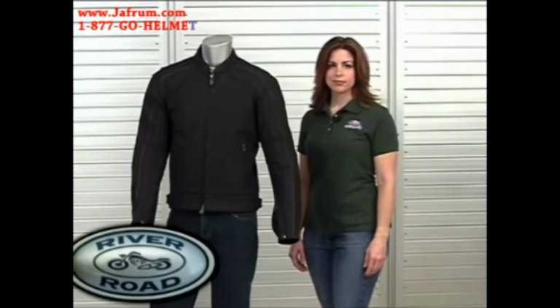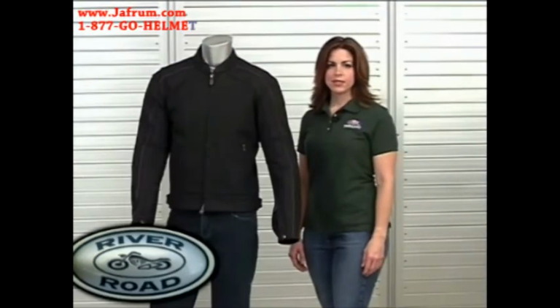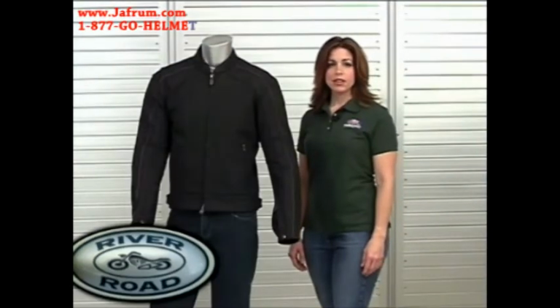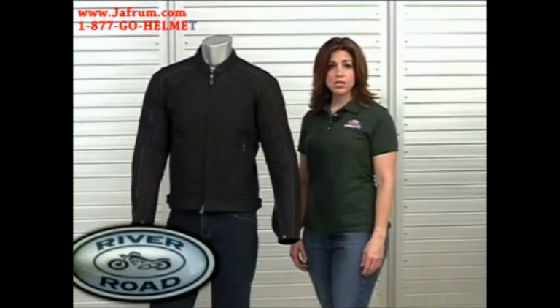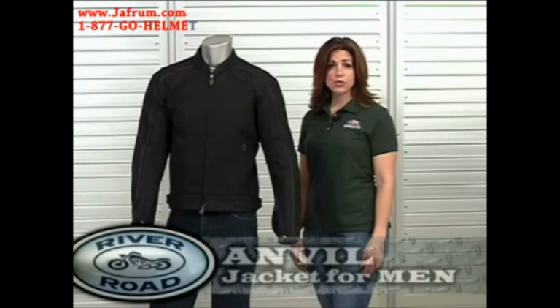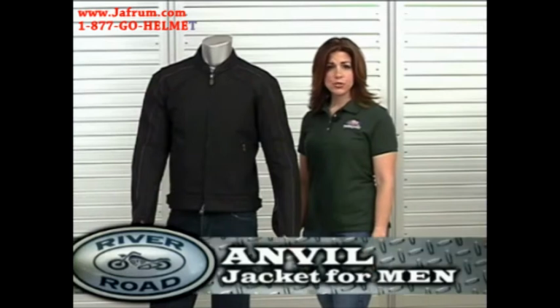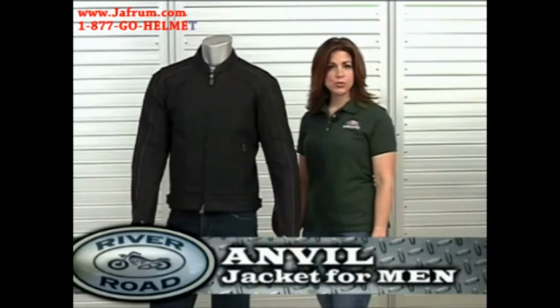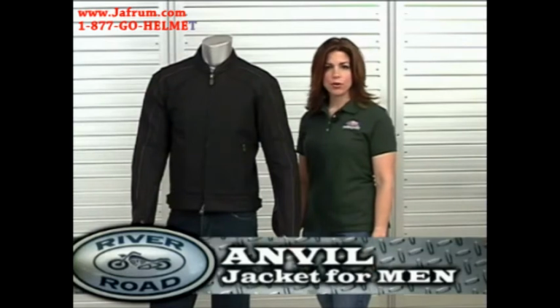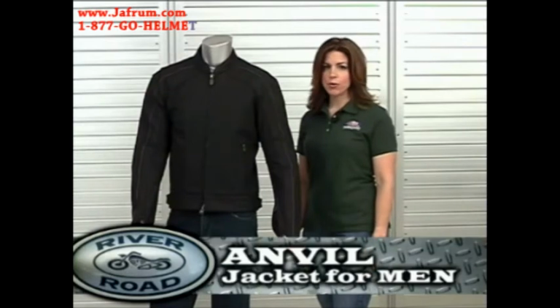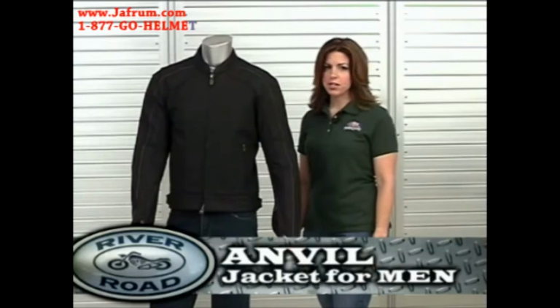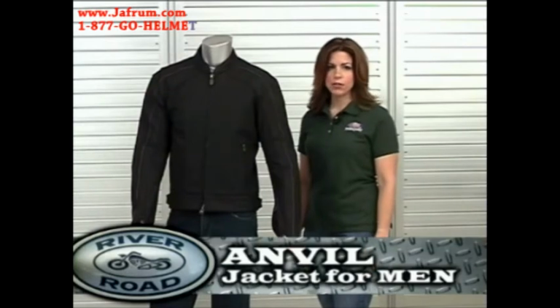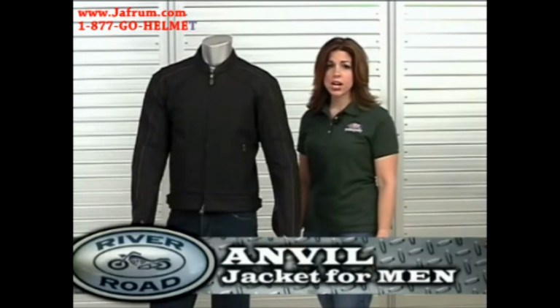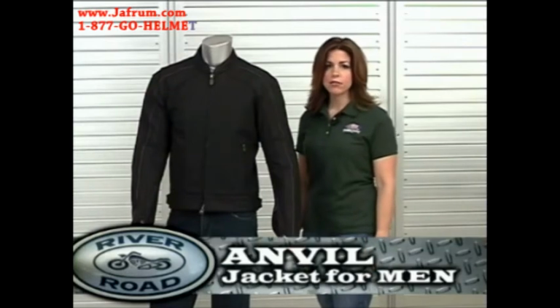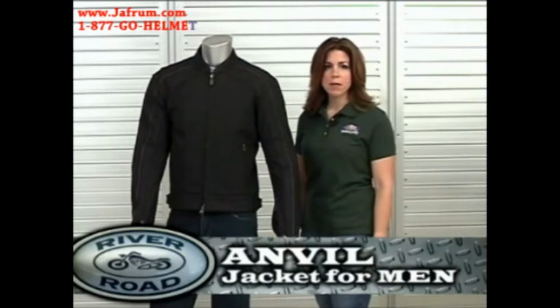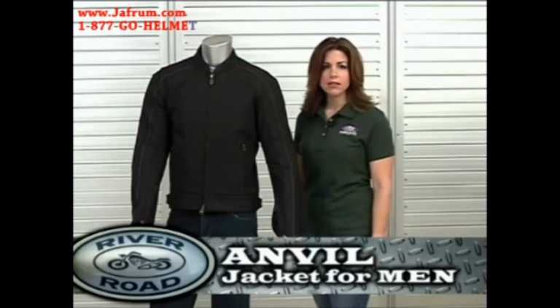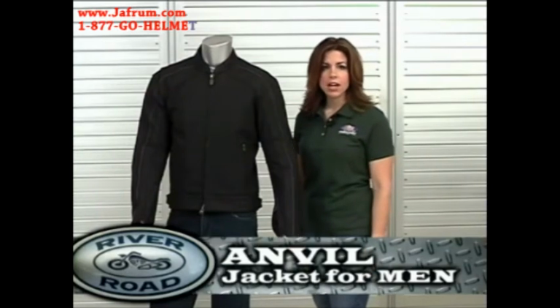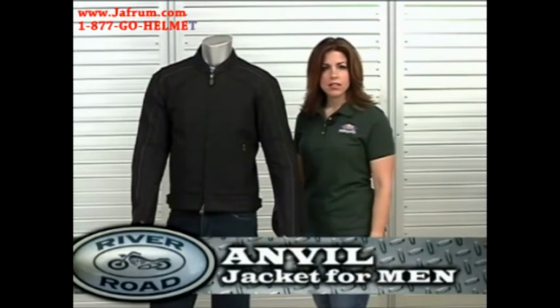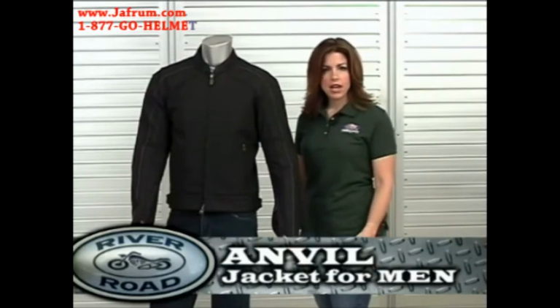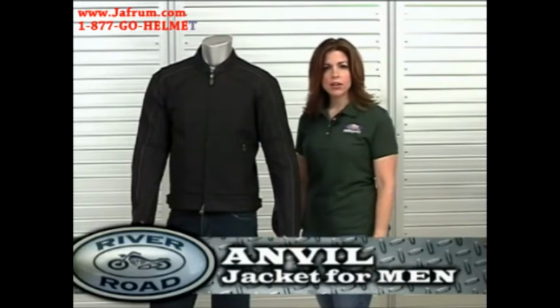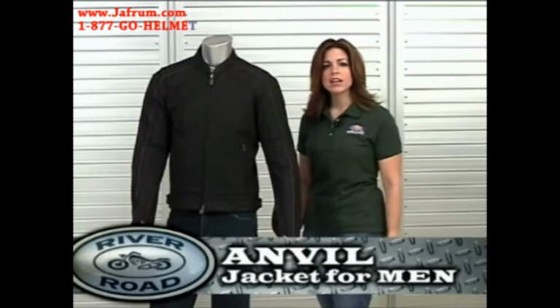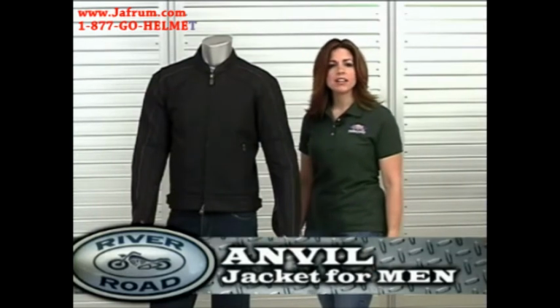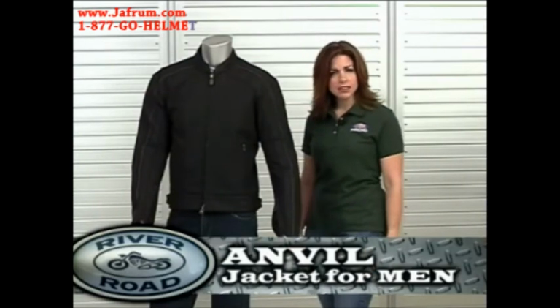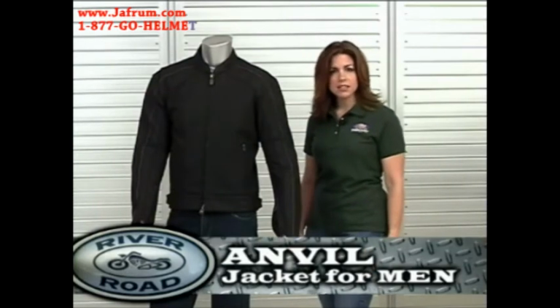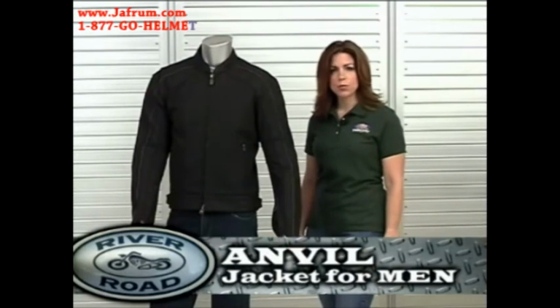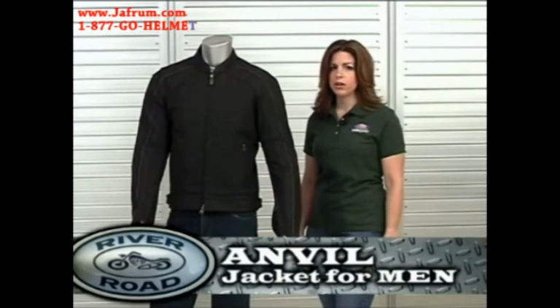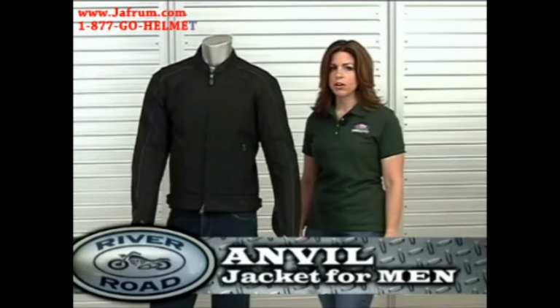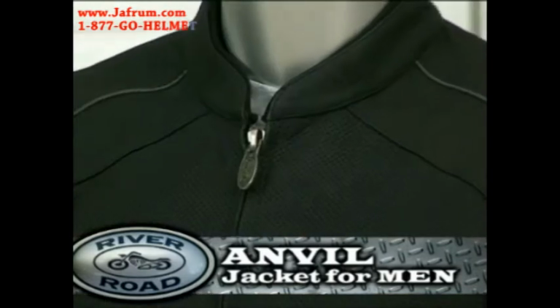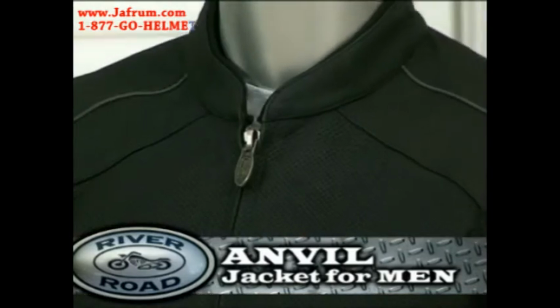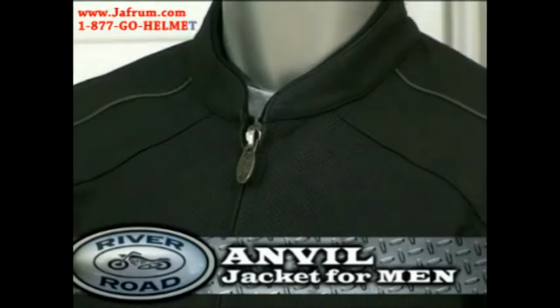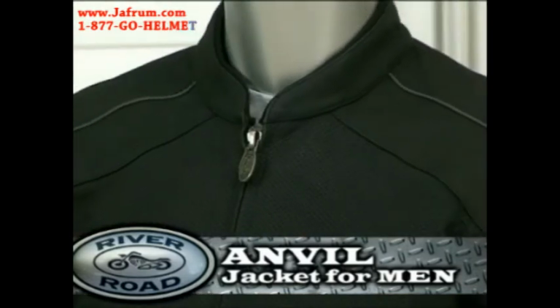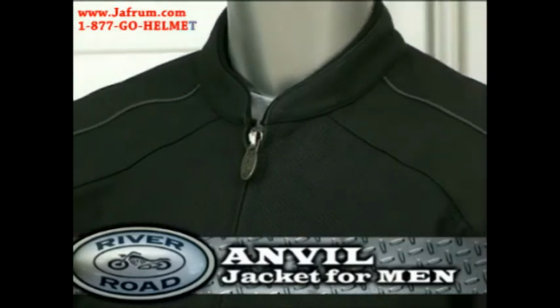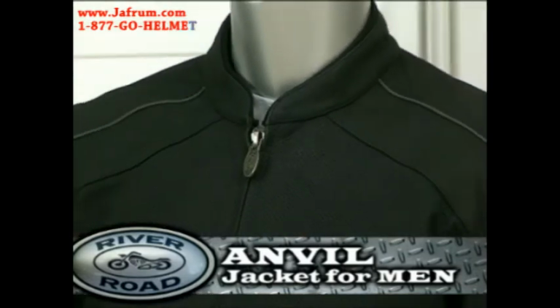Let me introduce you to River Road's Anvil jacket for men. The Anvil has a clean, sporty look for all riders of all ages.